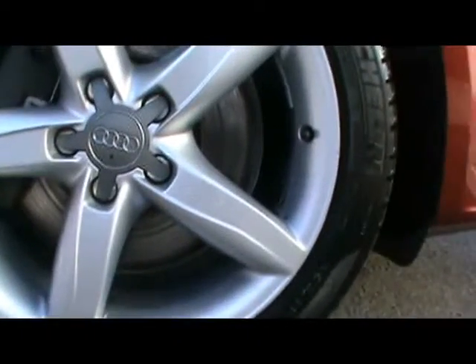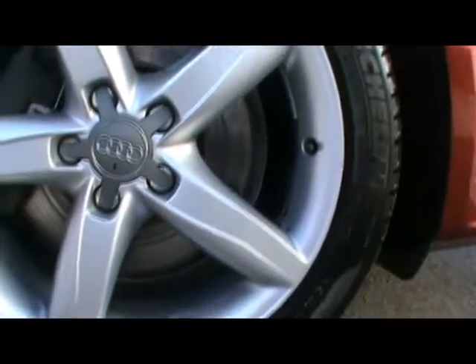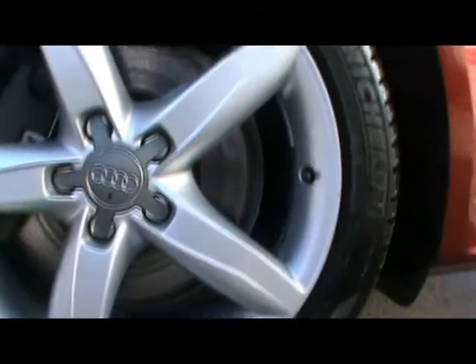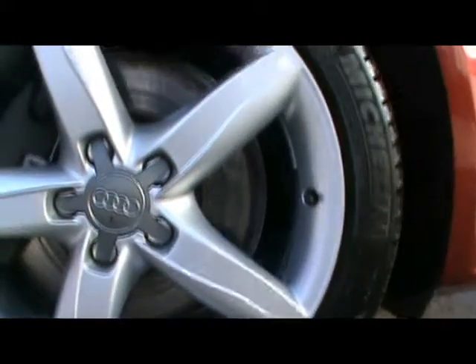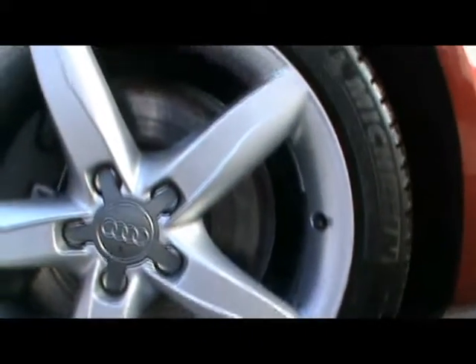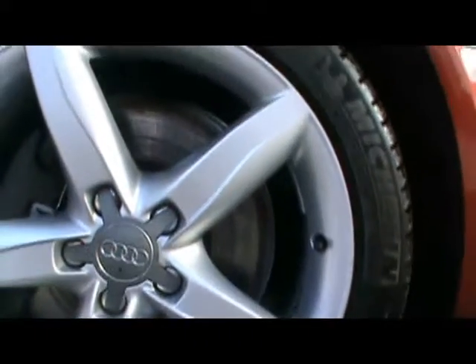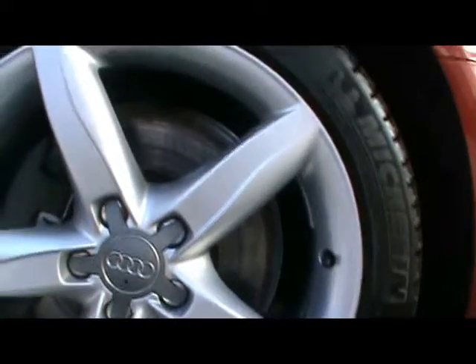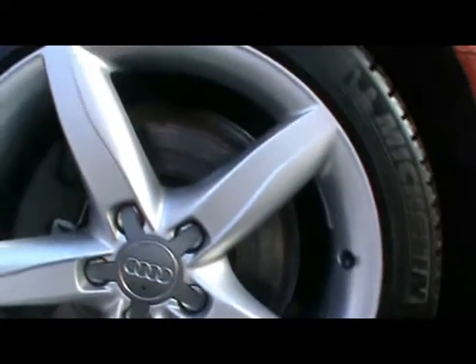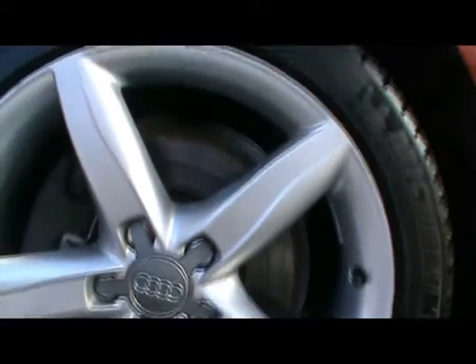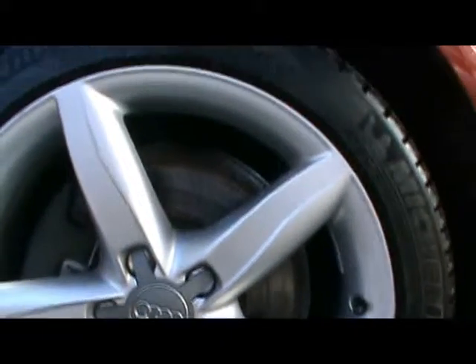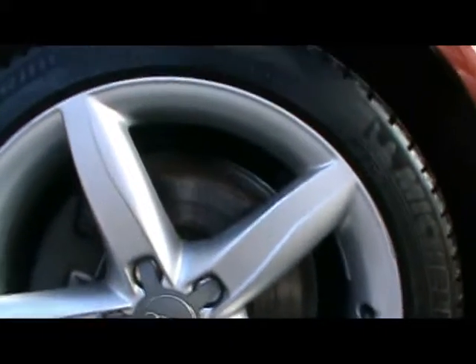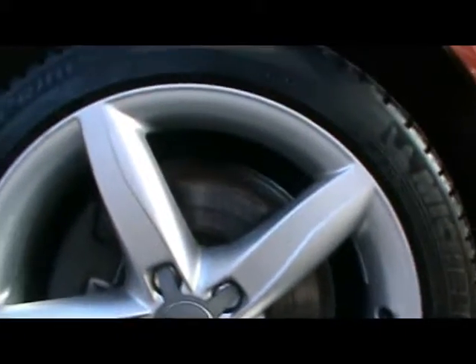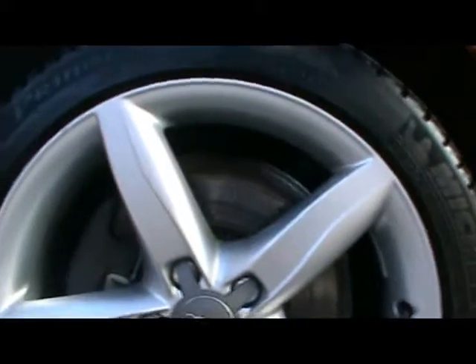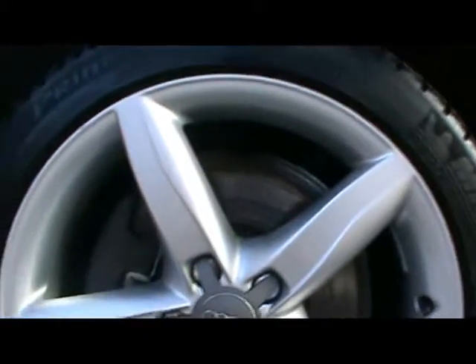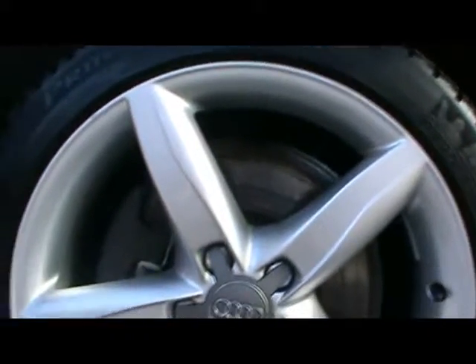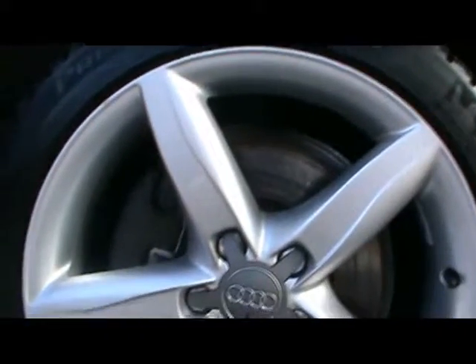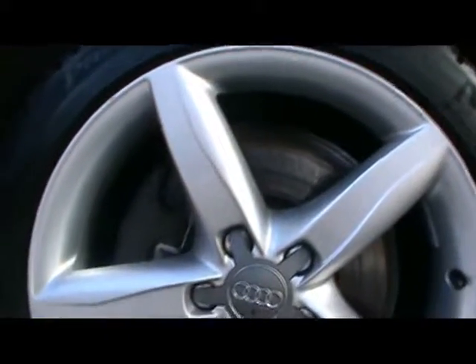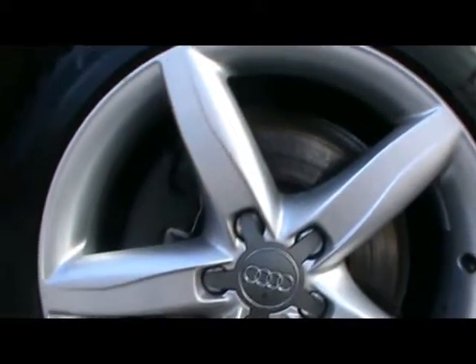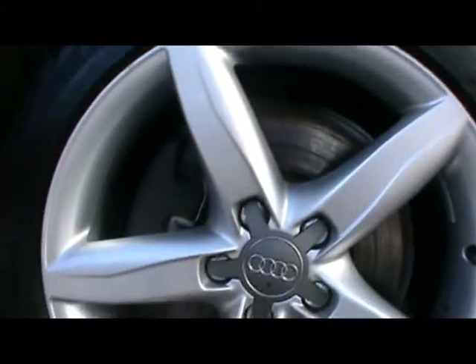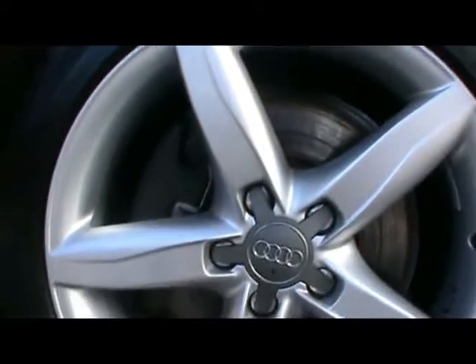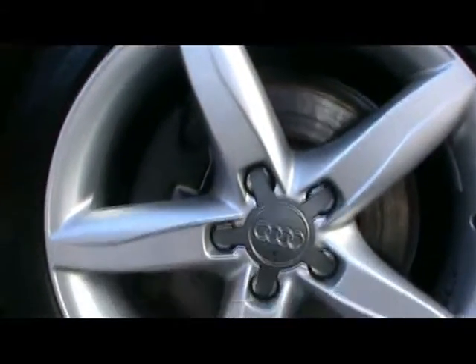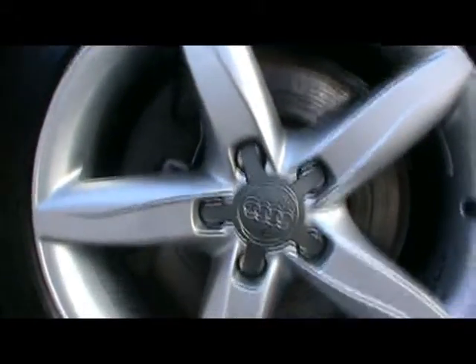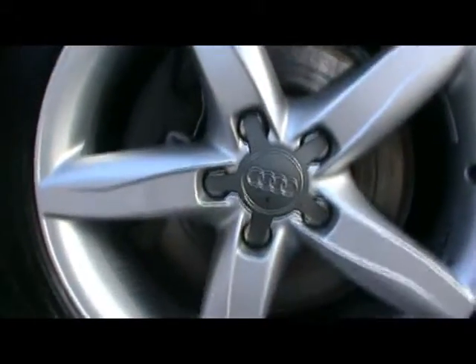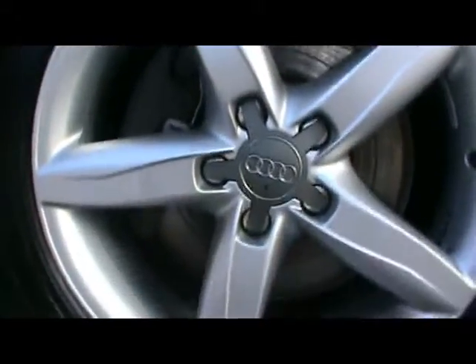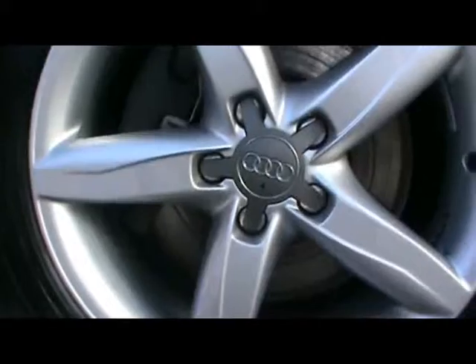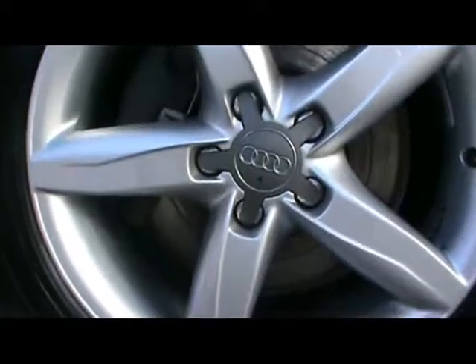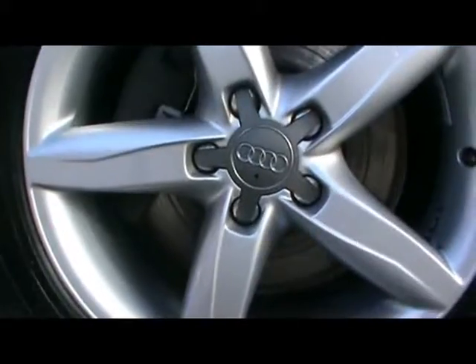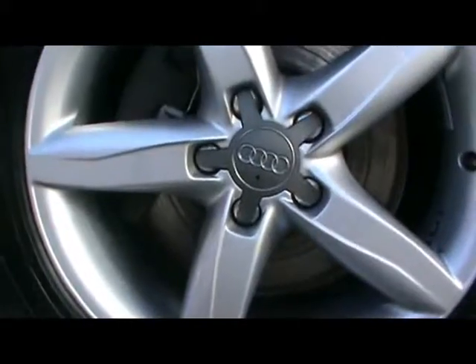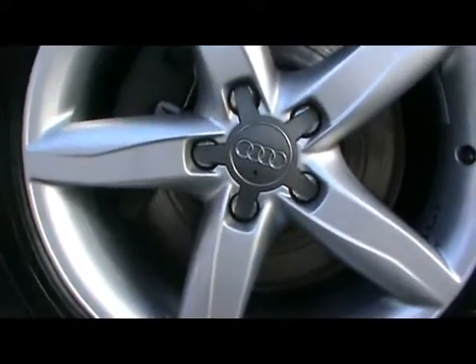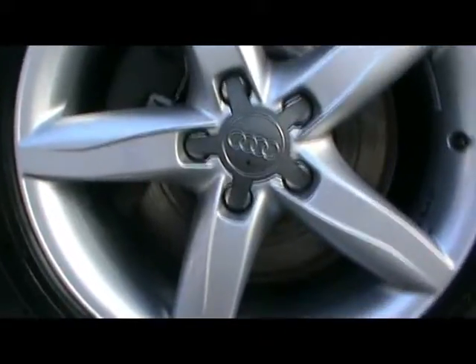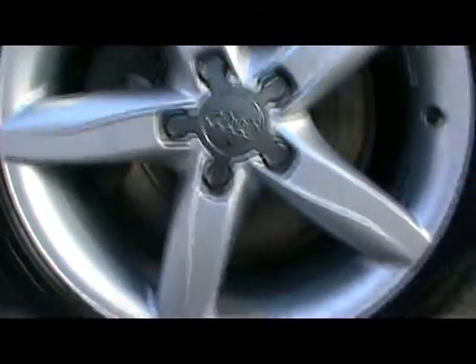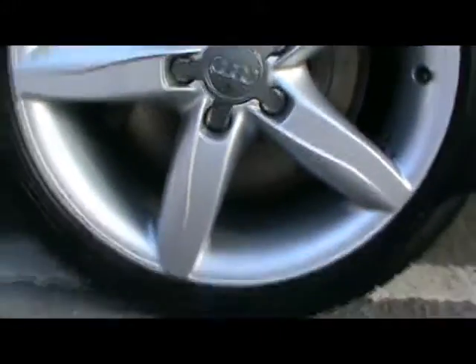Down here we've got 18-inch alloys, very very well kept — no sign of them being kerbed, no scrapes either.